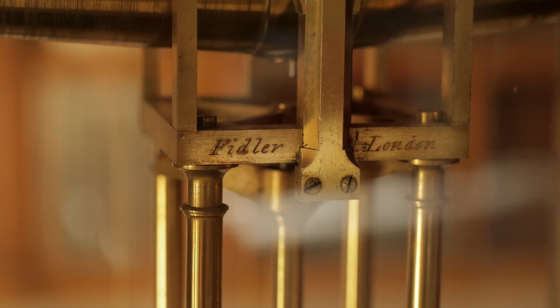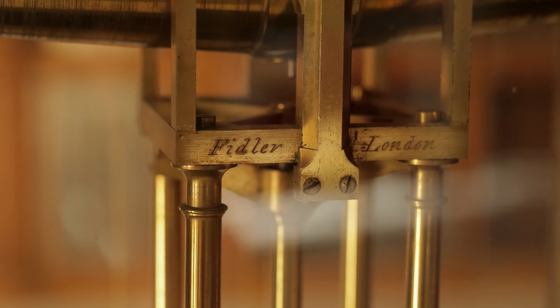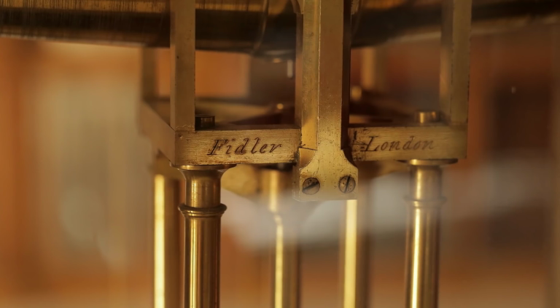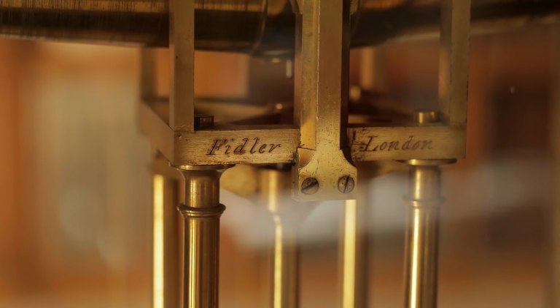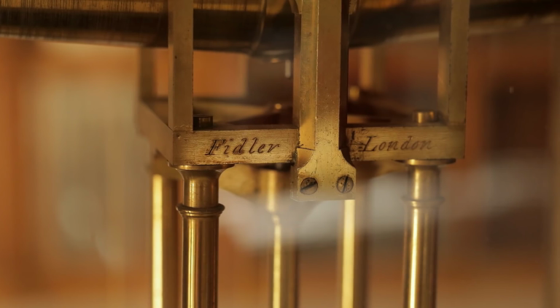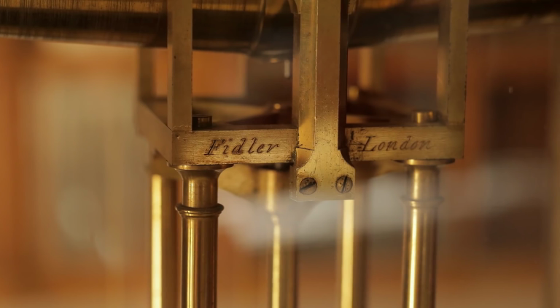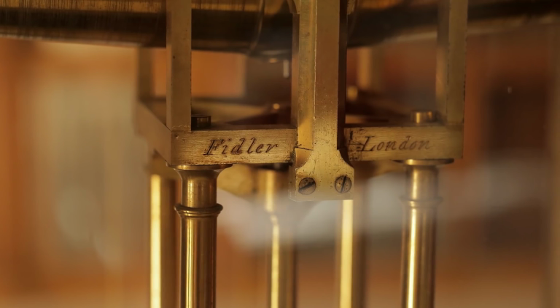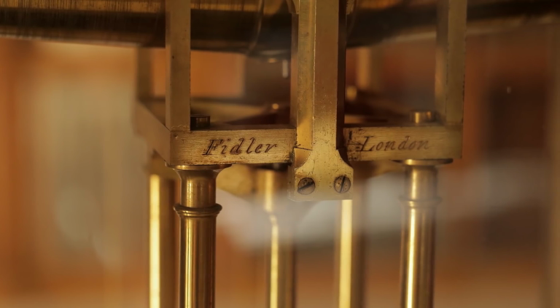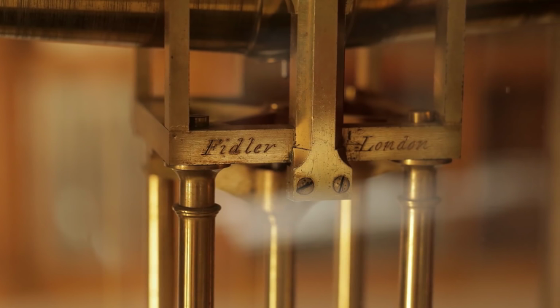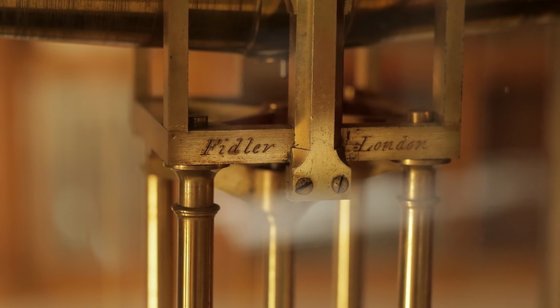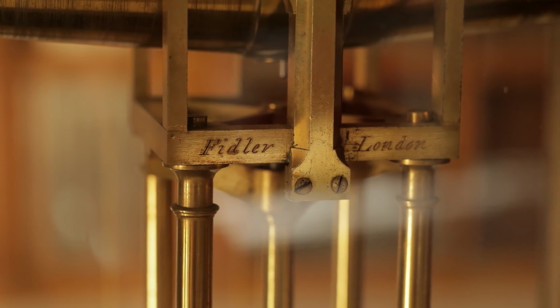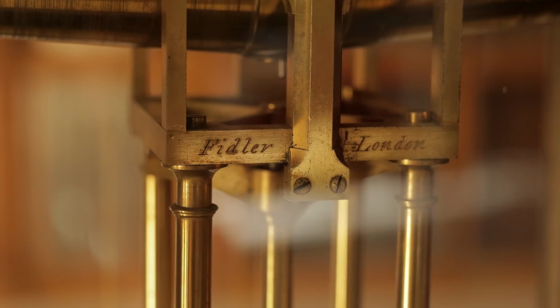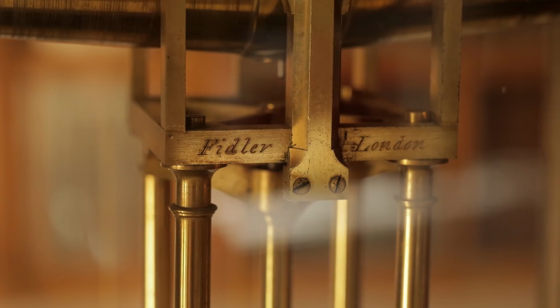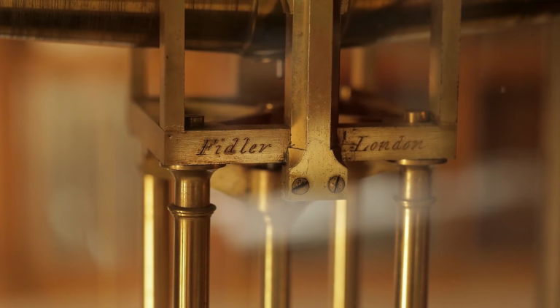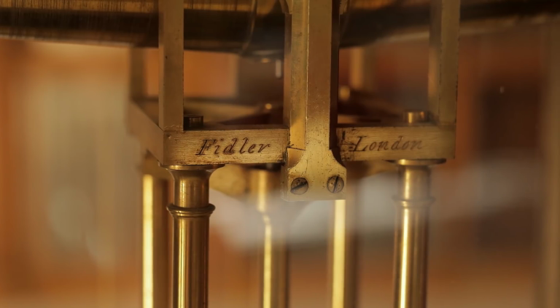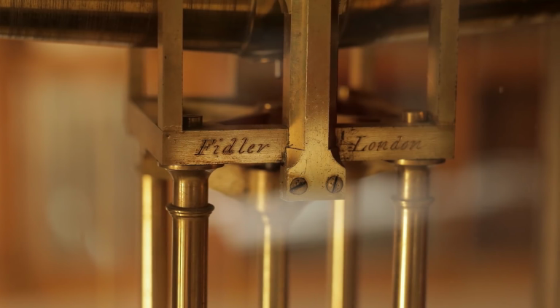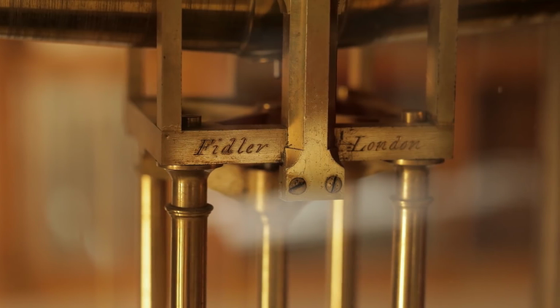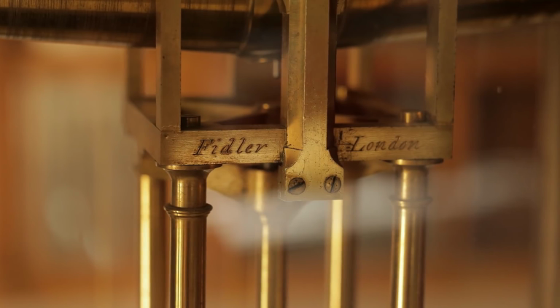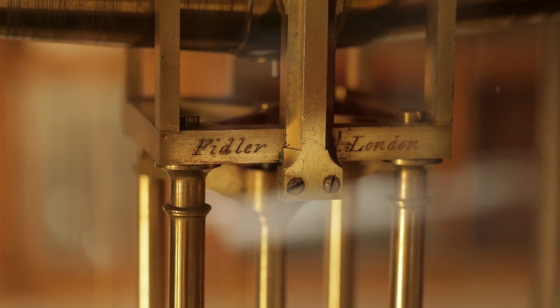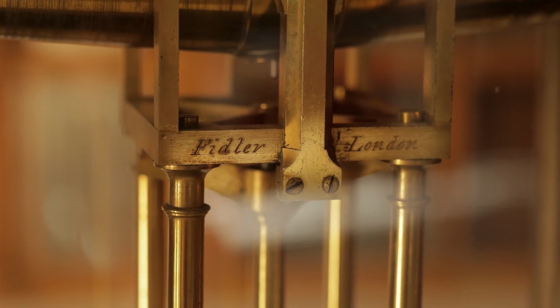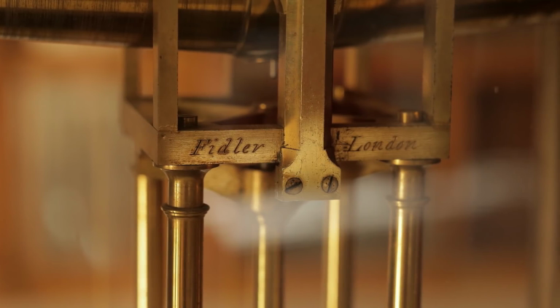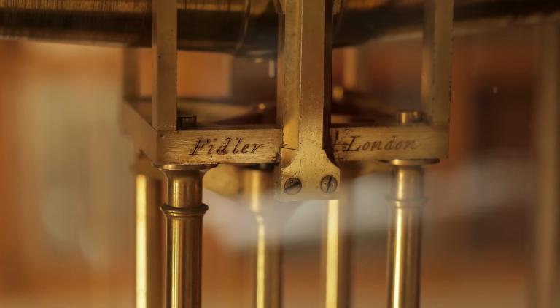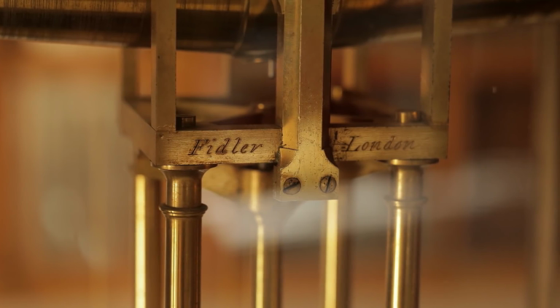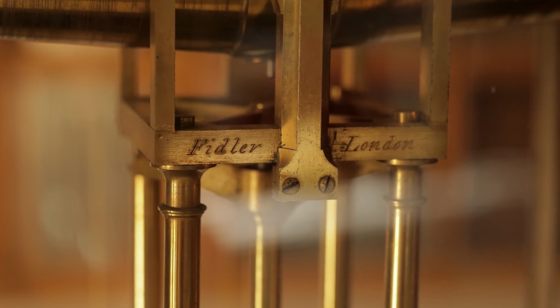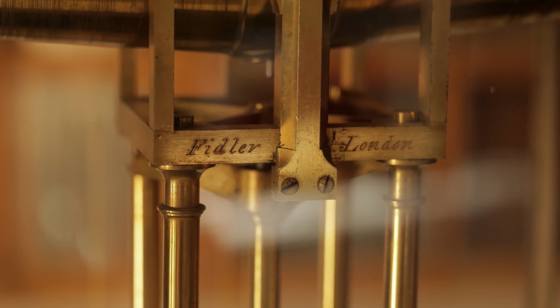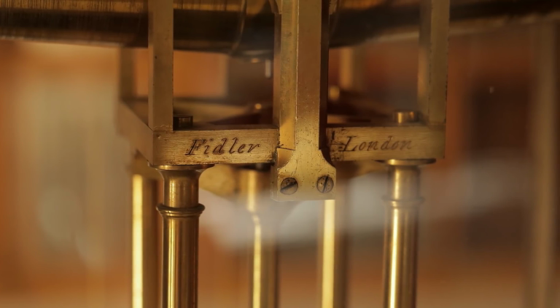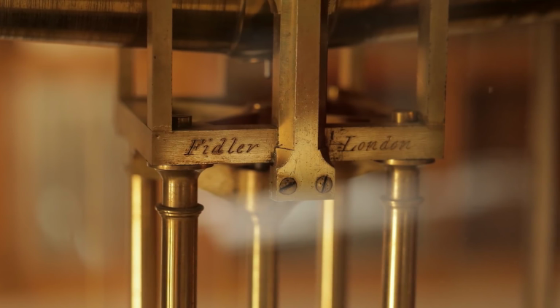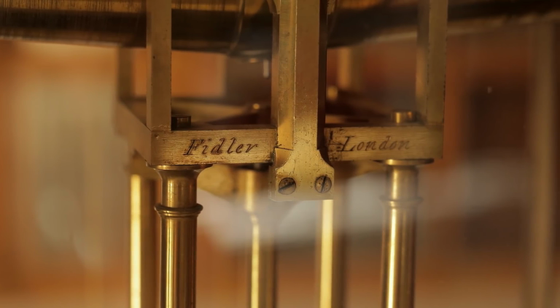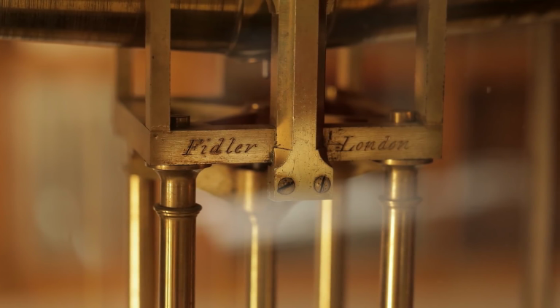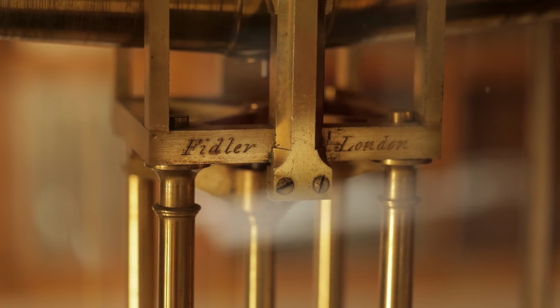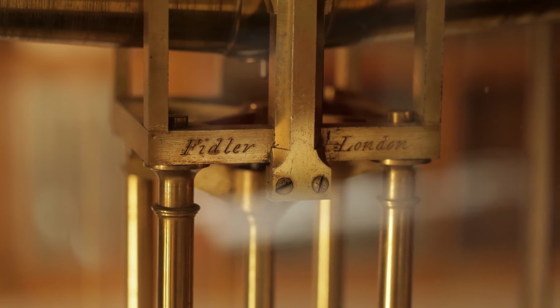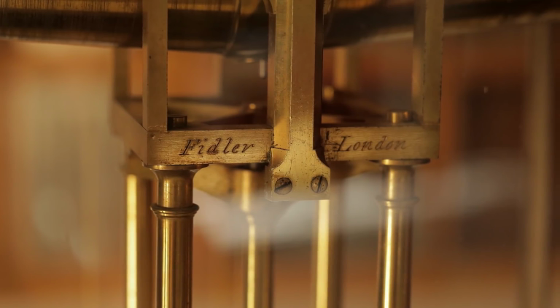Well, we know who made it because the maker's name is on it. We think this was made by Robert Fidler for the Royal Society.